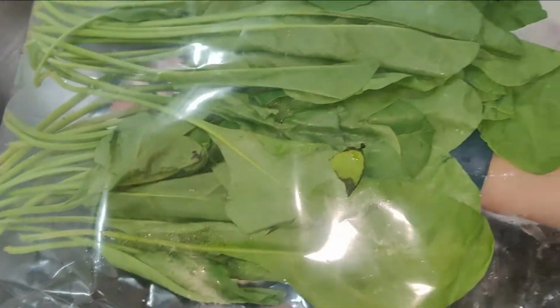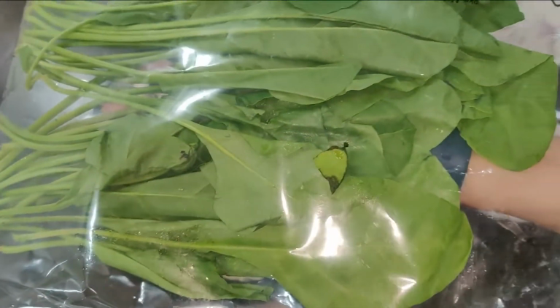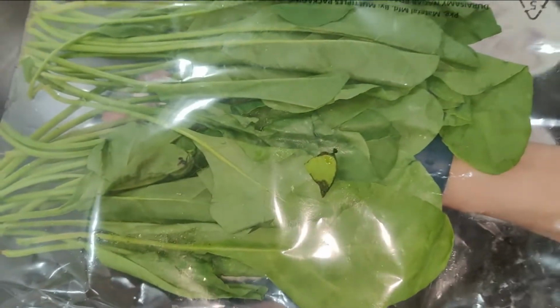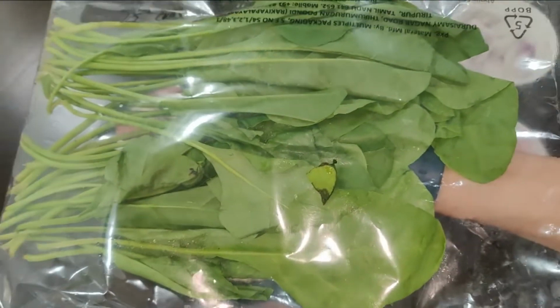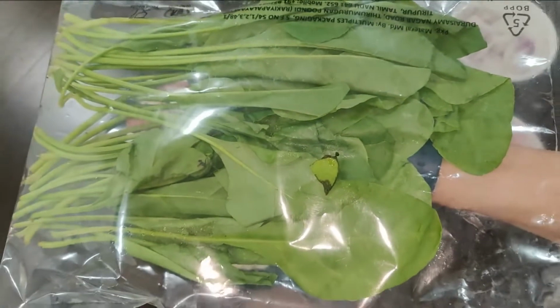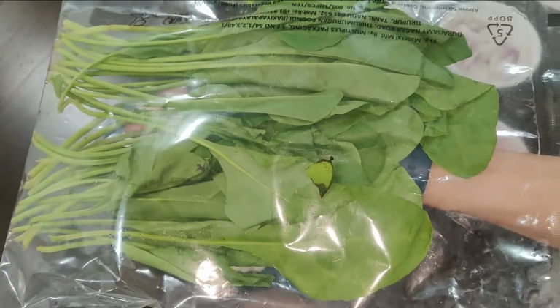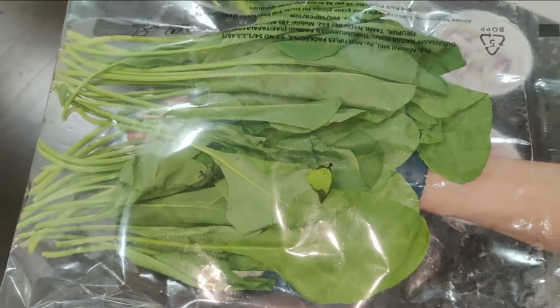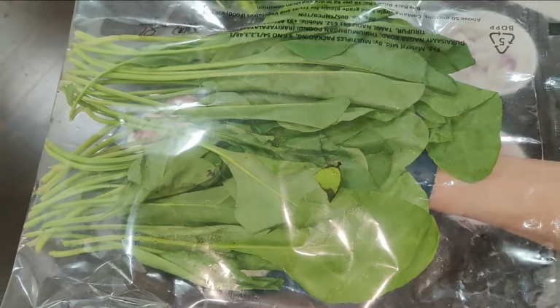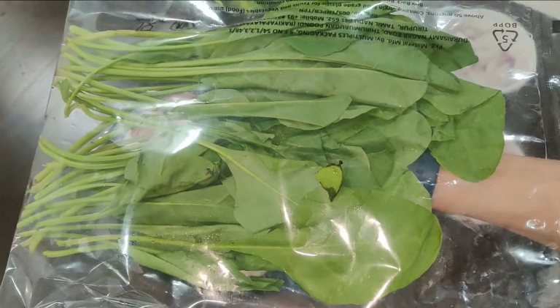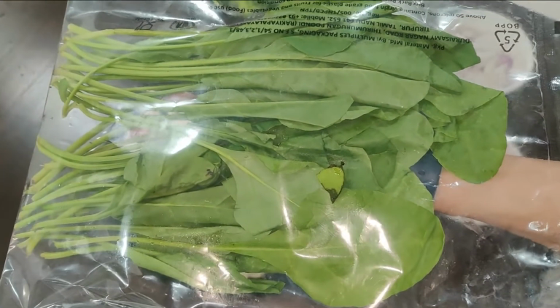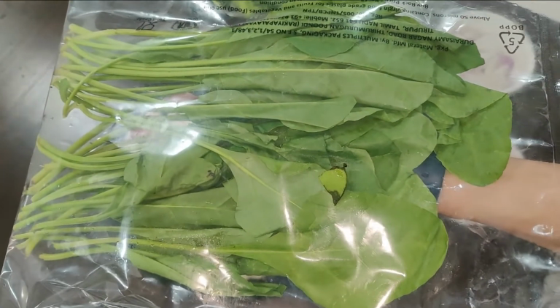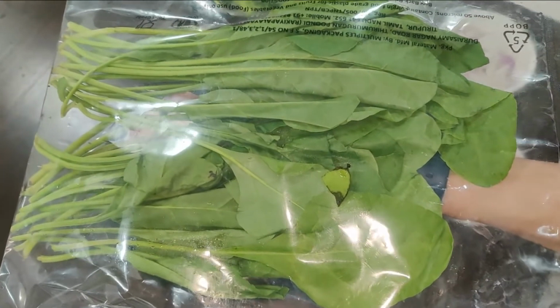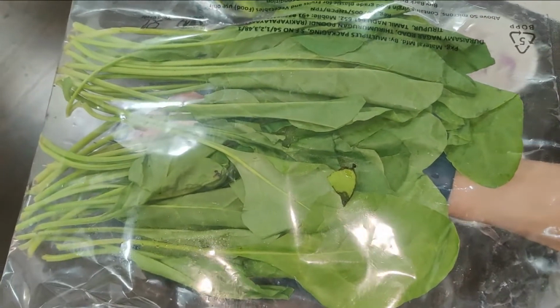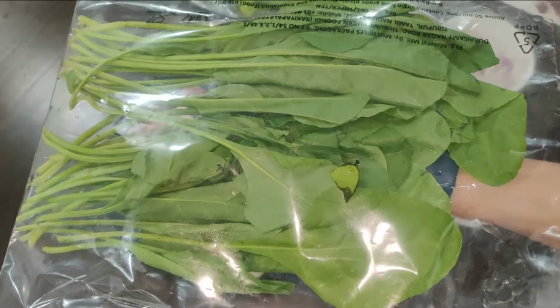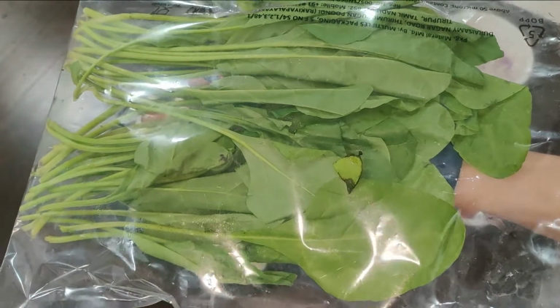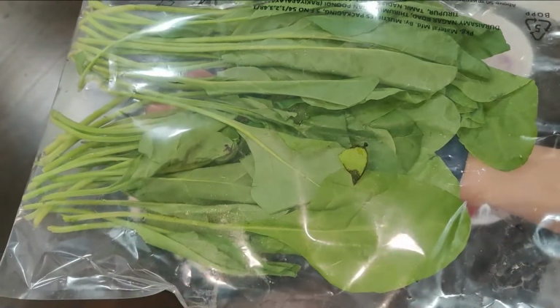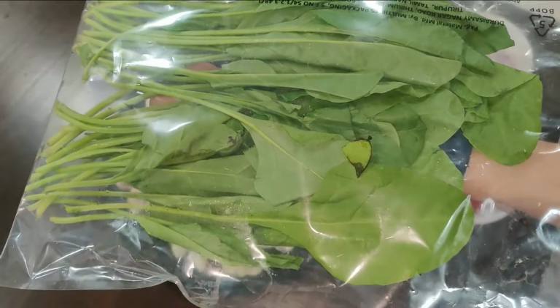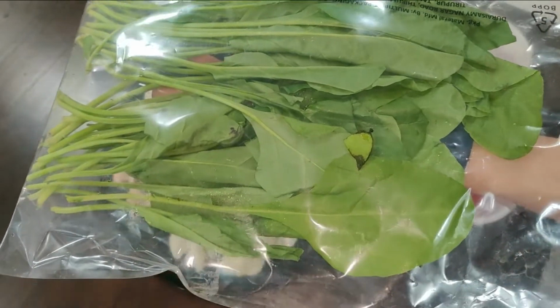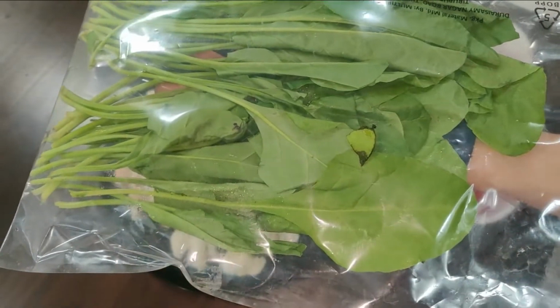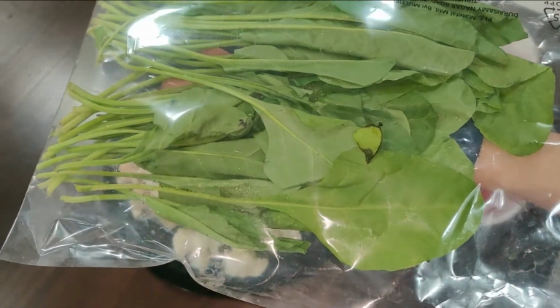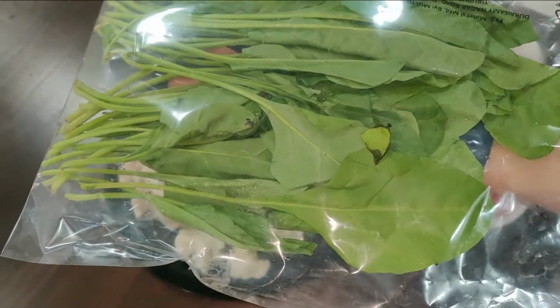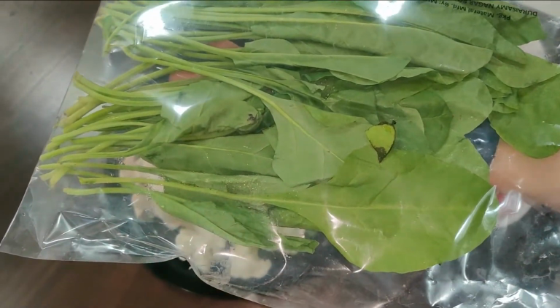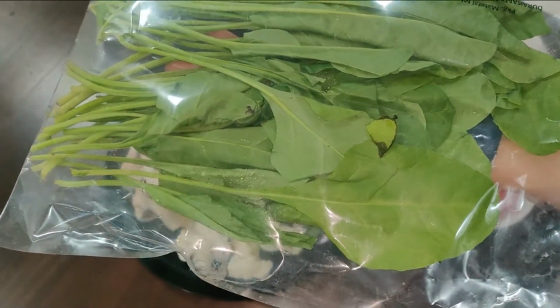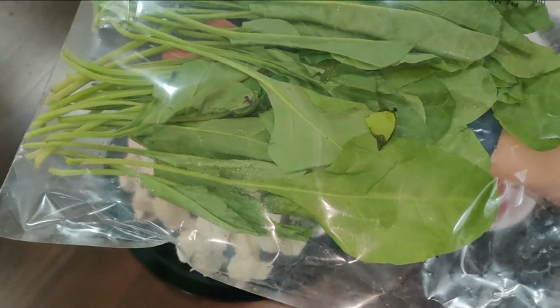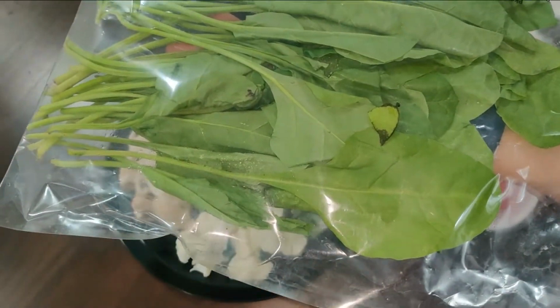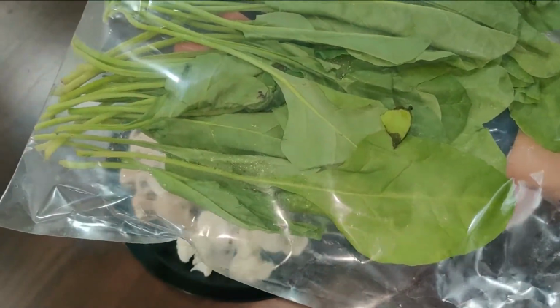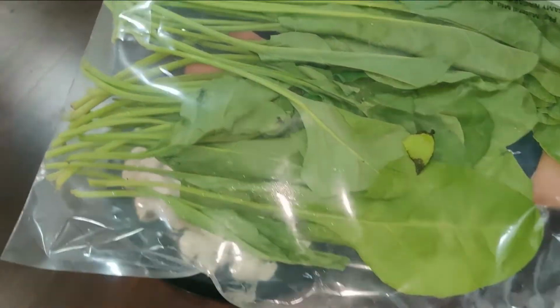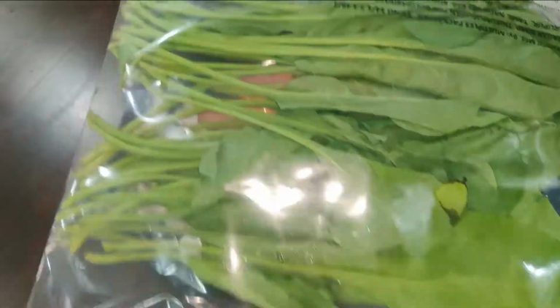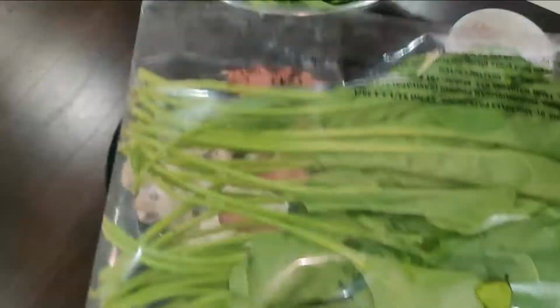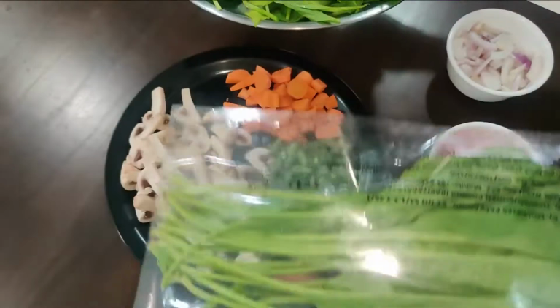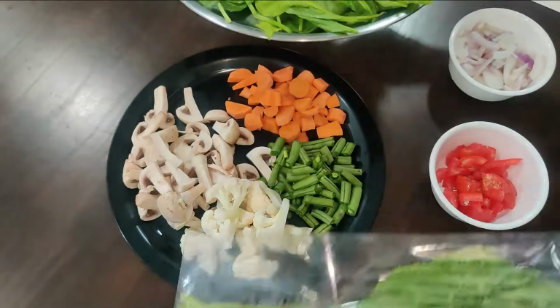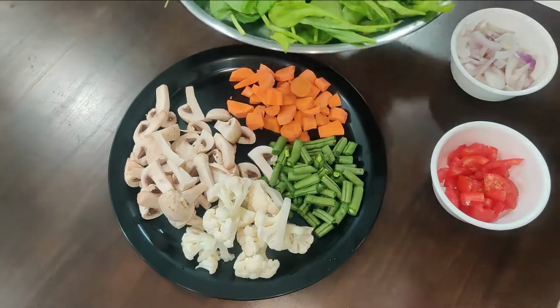Hello, welcome back to DKCookings. This is a Palak recipe I had asked about online.